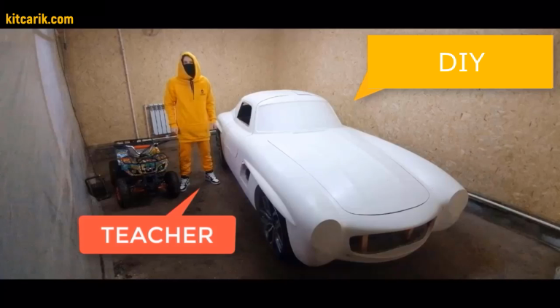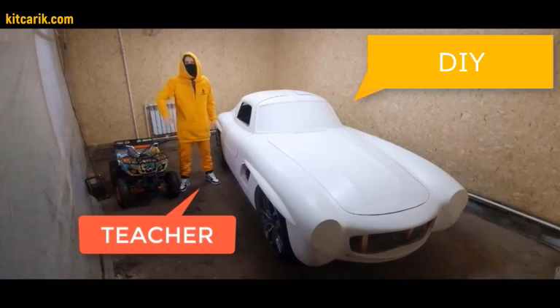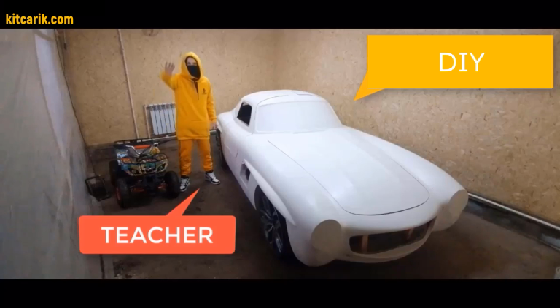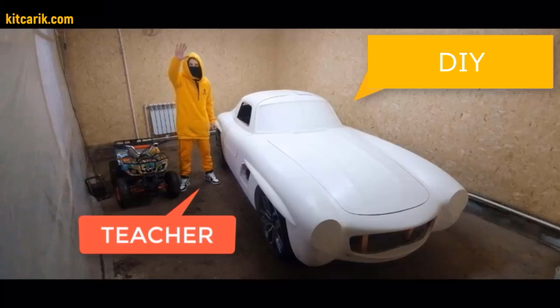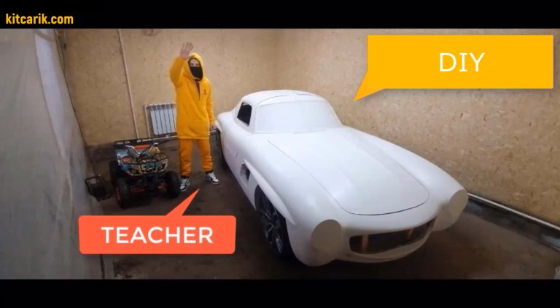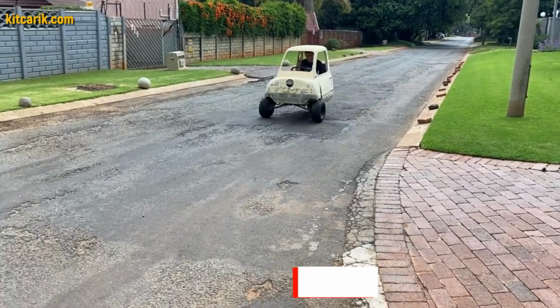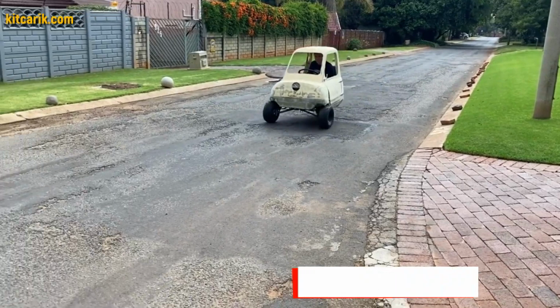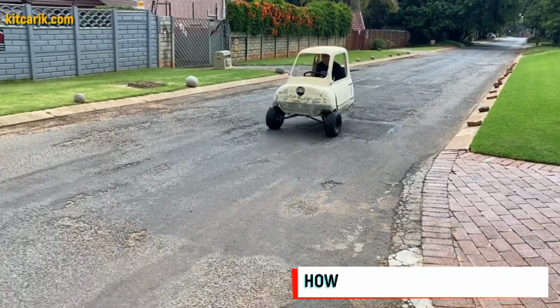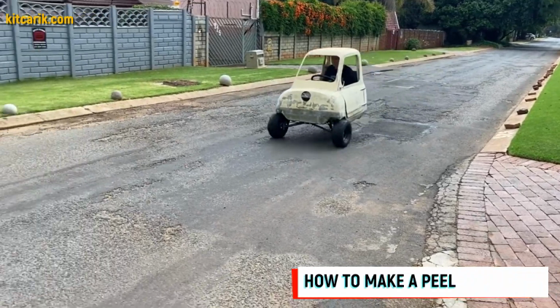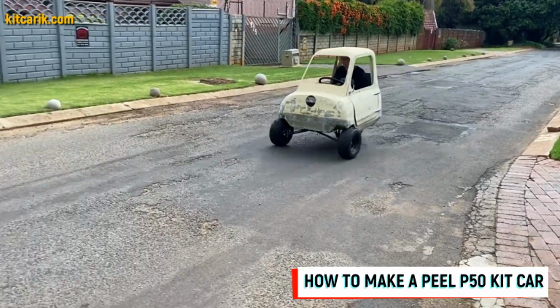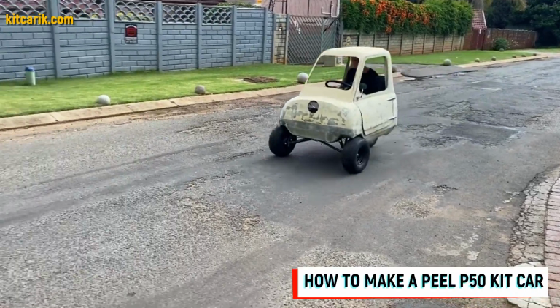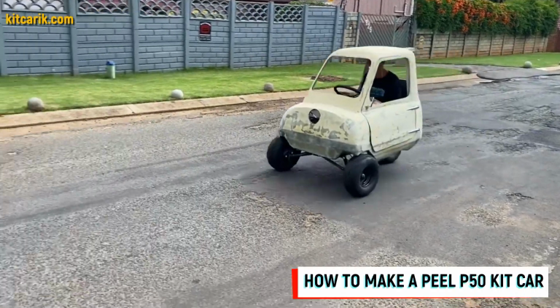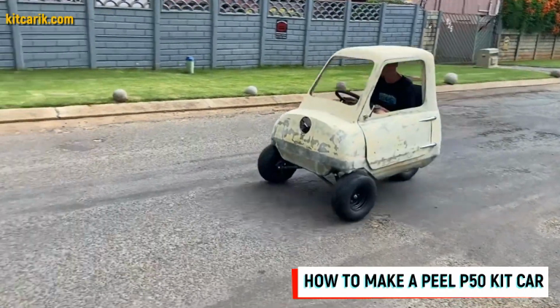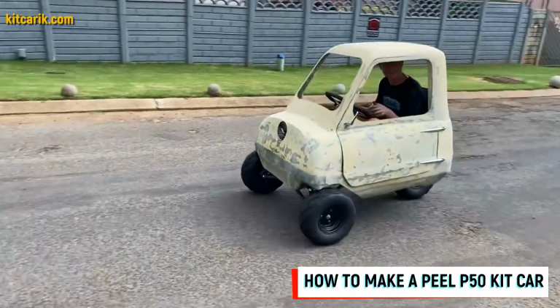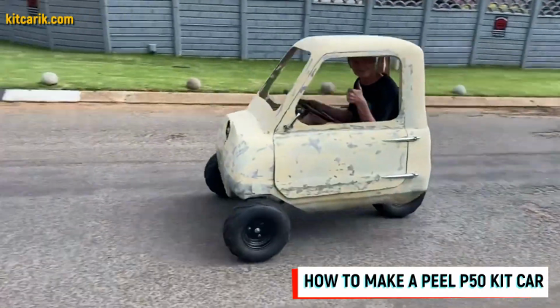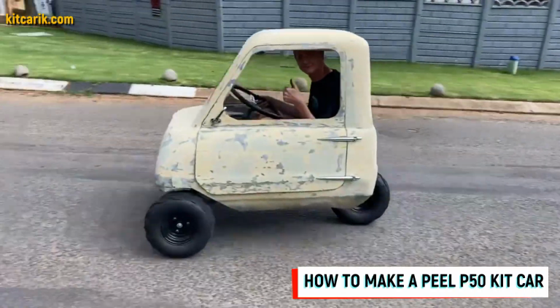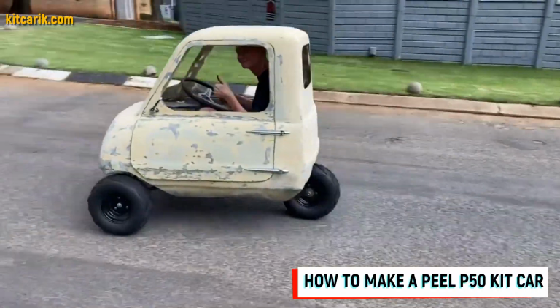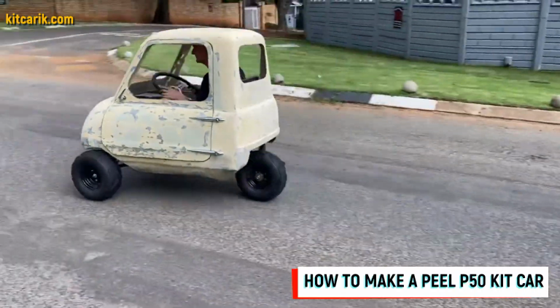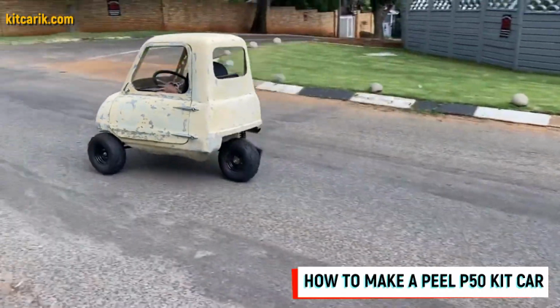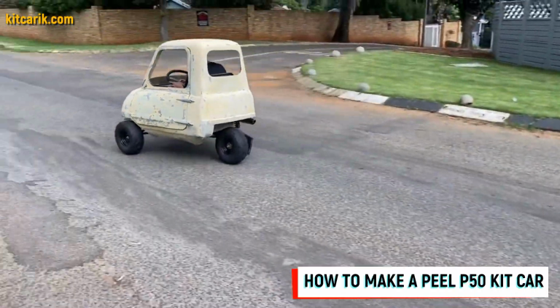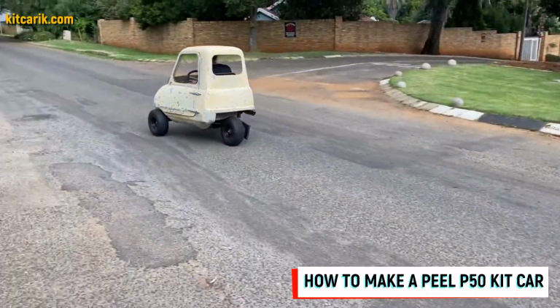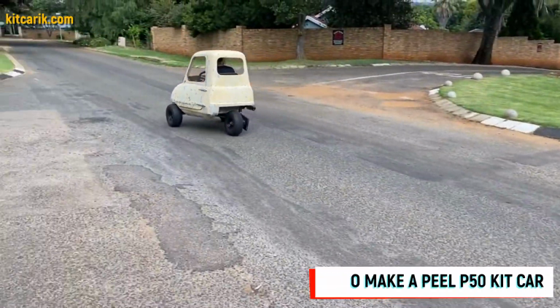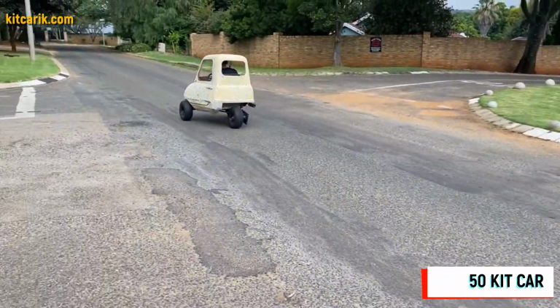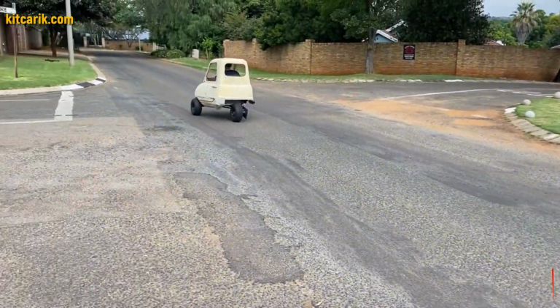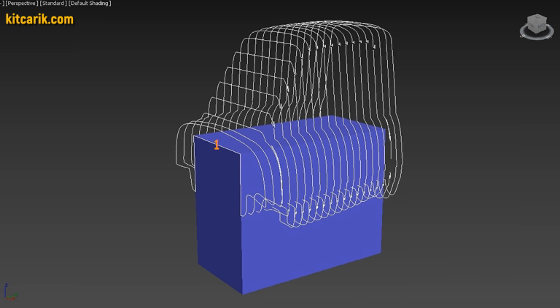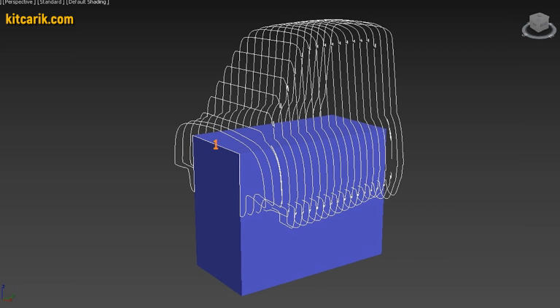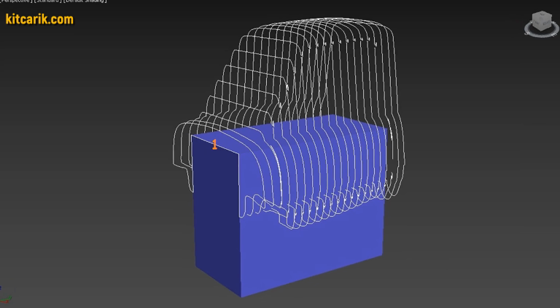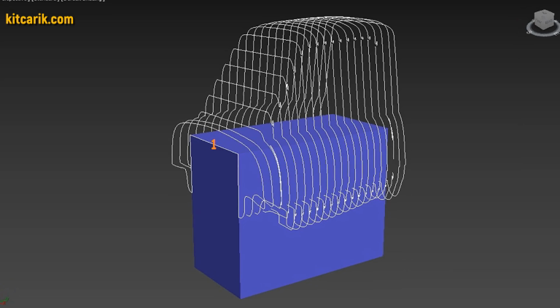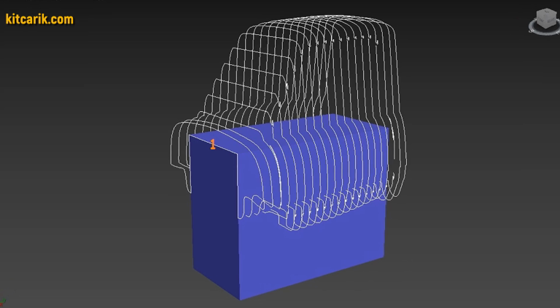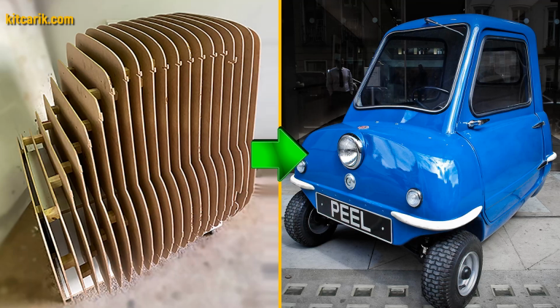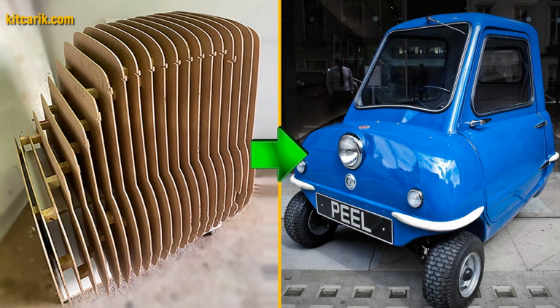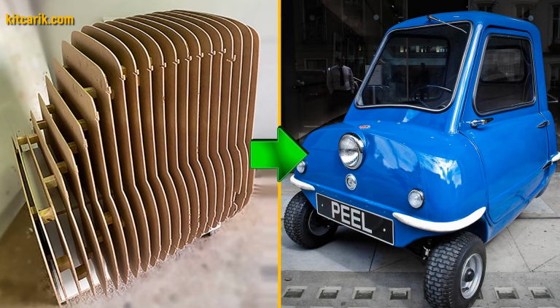Hi guys. How my client cheaply made a kit car of the microcar PLP50 from my digital car body buck files.